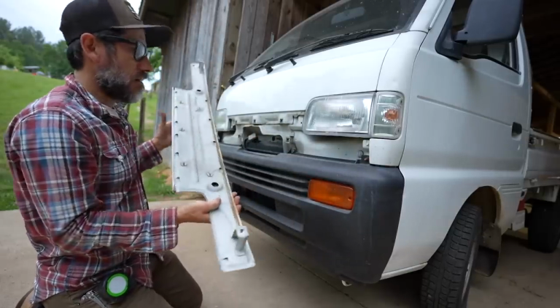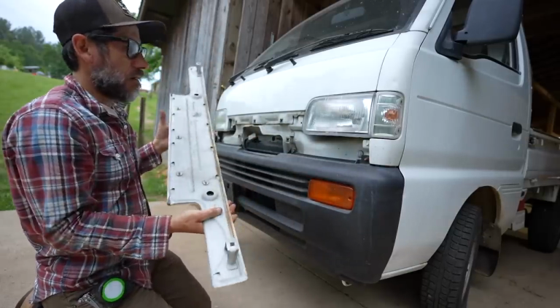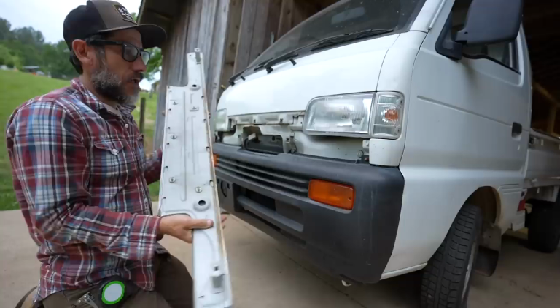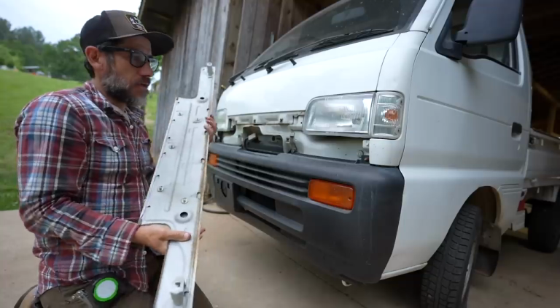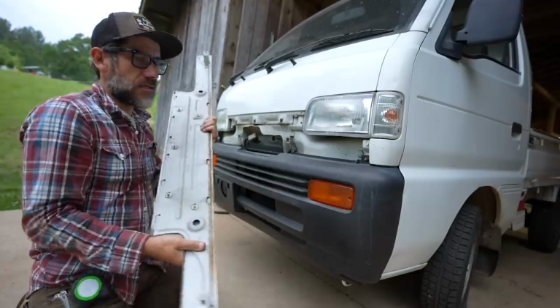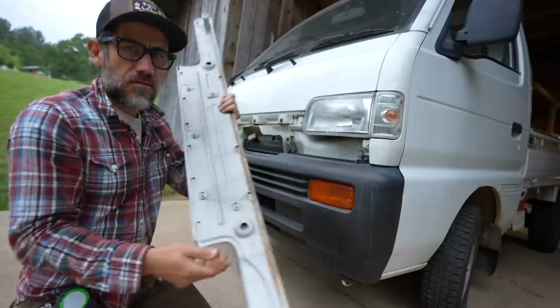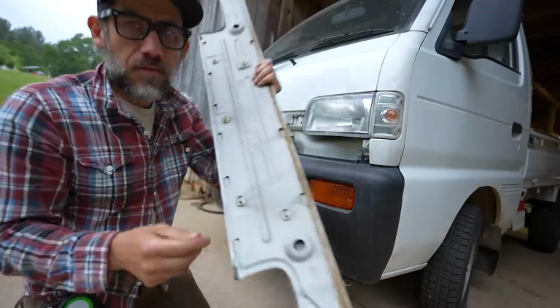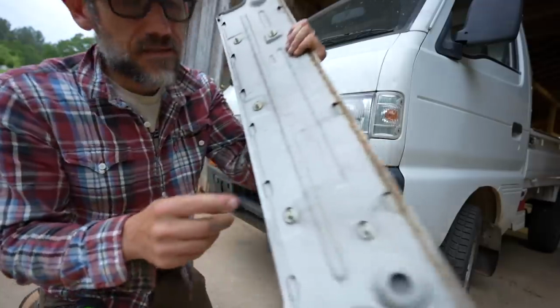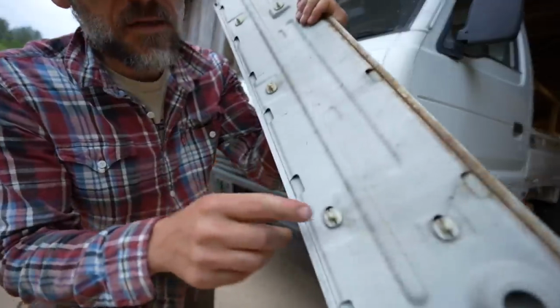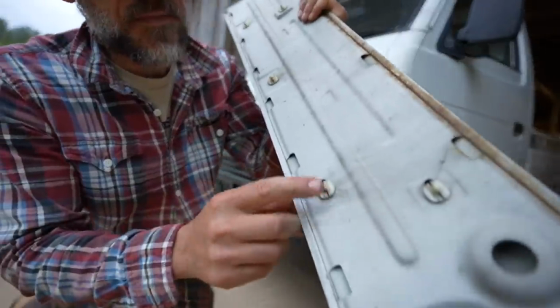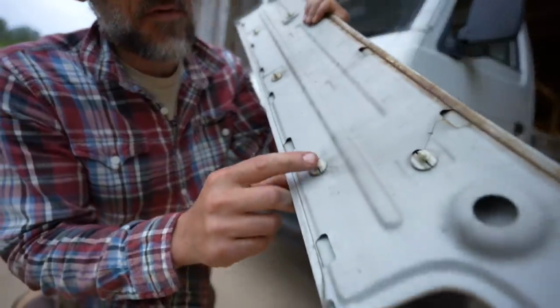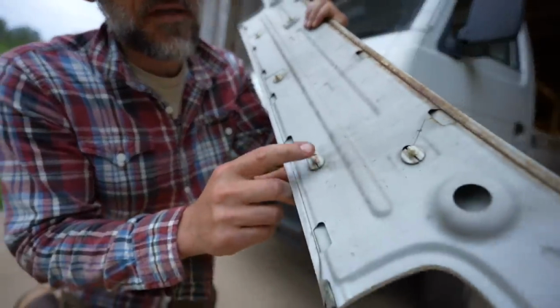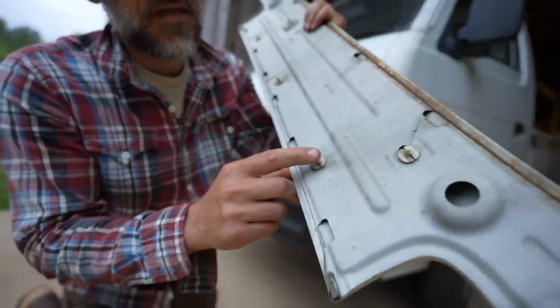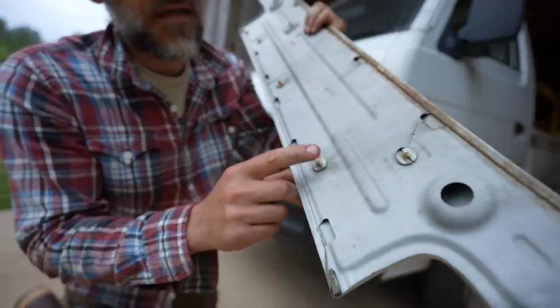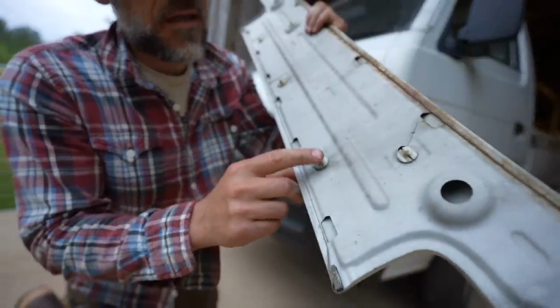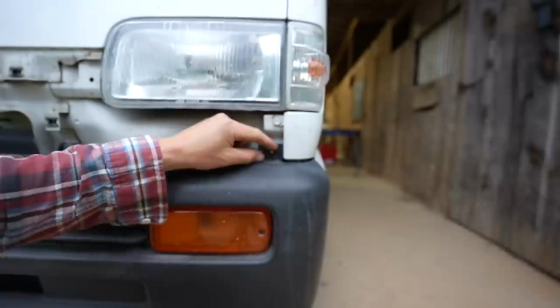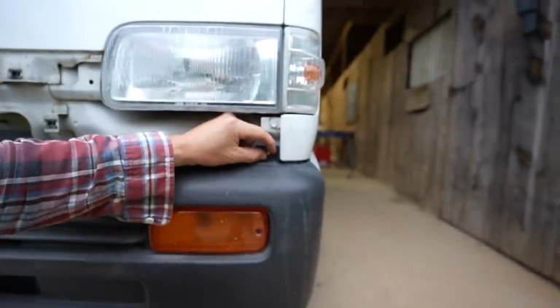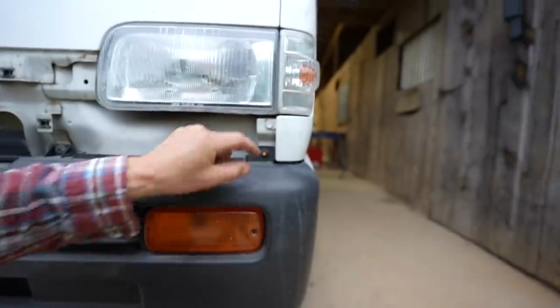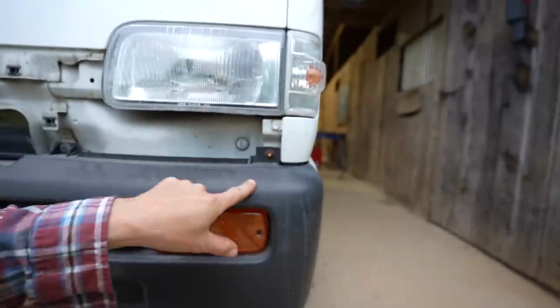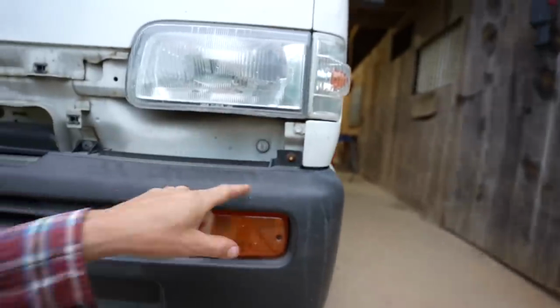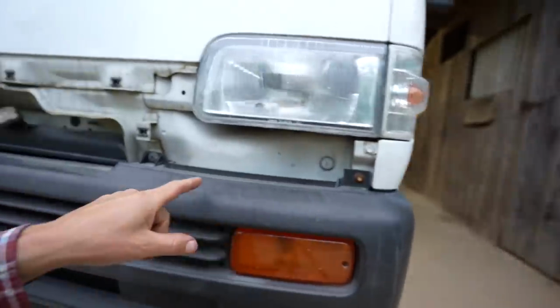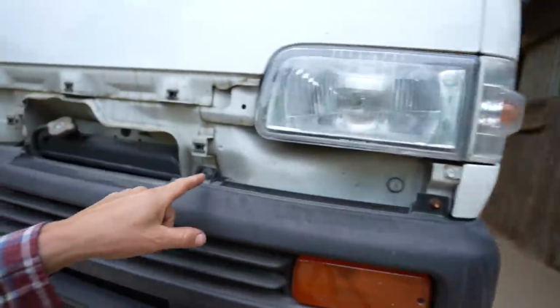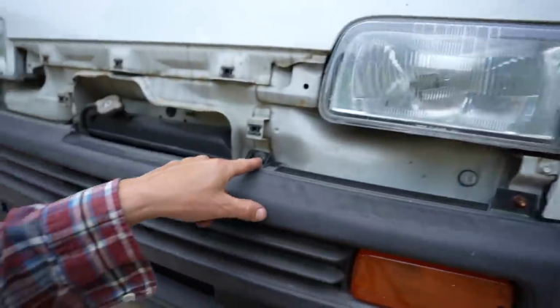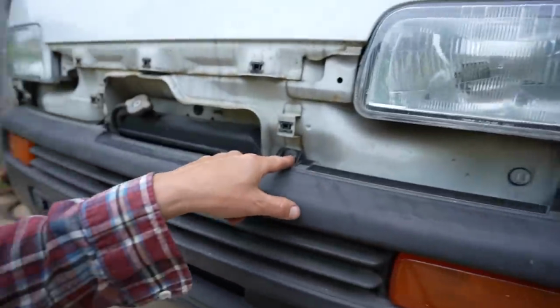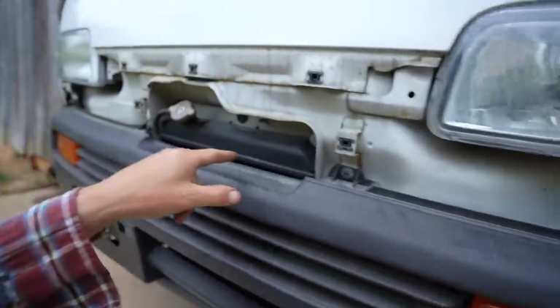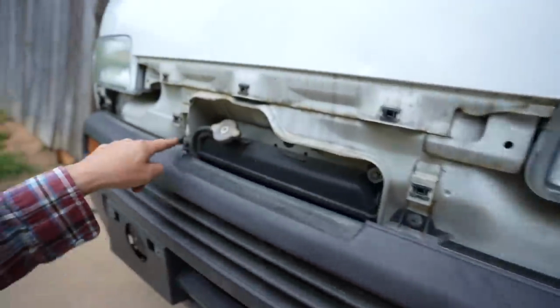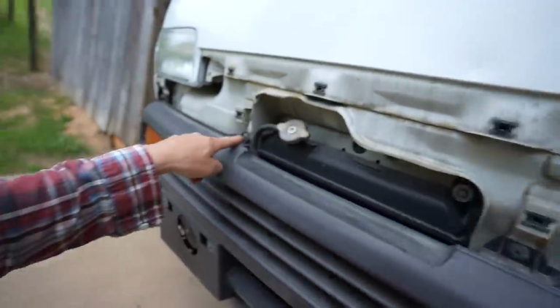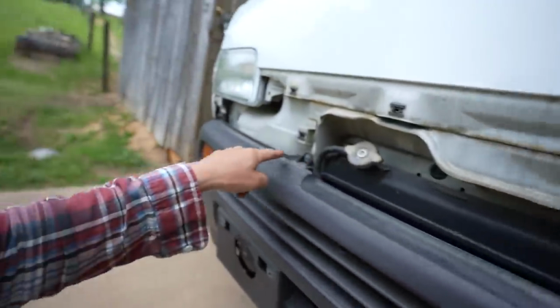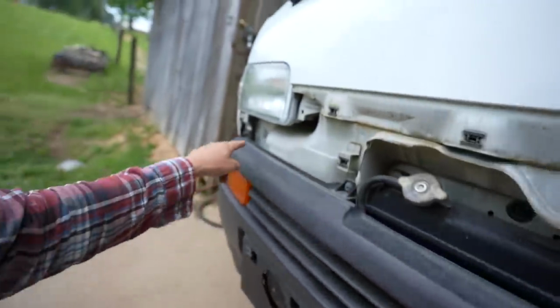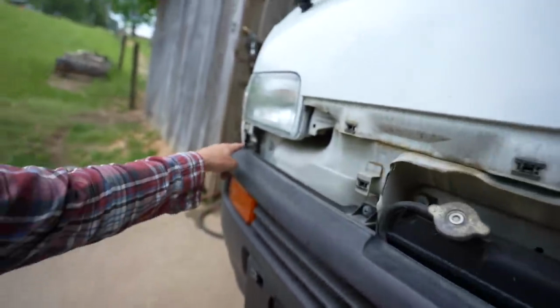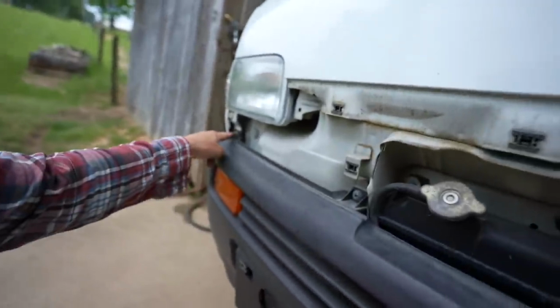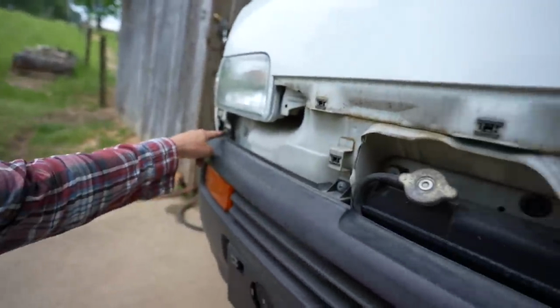It has these little plastic clips holding it, bolted on here, and then a screw, another screw, and another bolt.